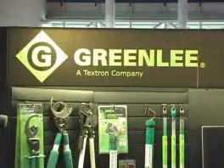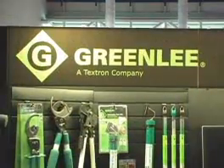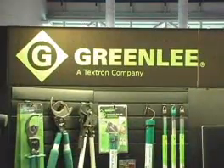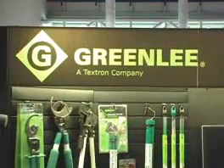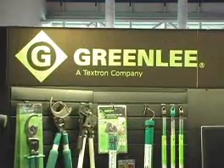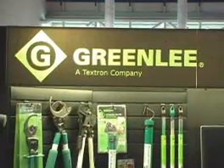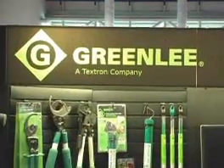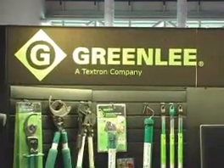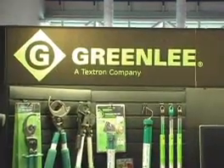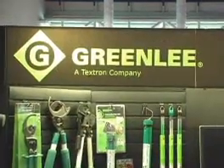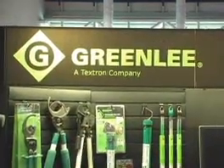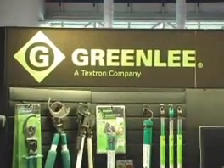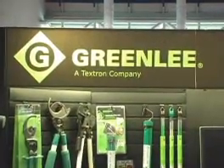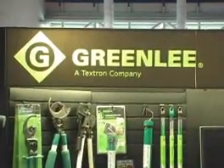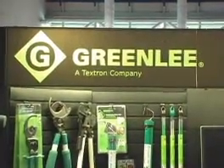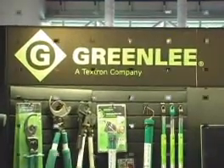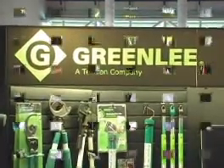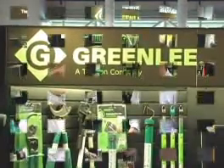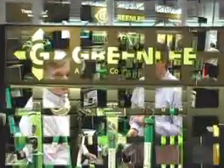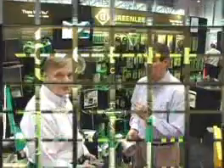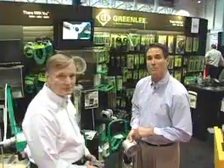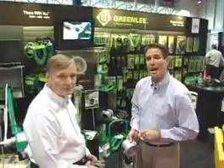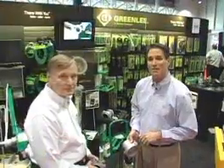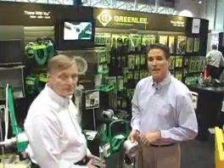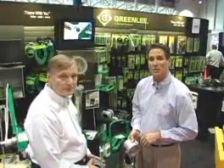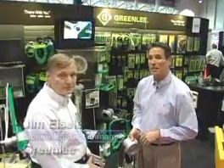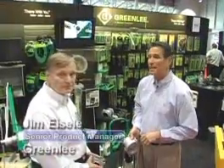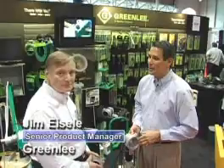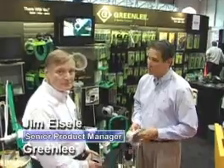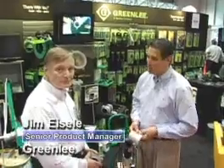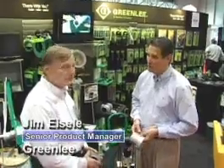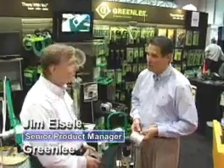Hey, welcome to IEC. We're here, everybody, with Jim Isley at Greenlee. How you doing, Jim?